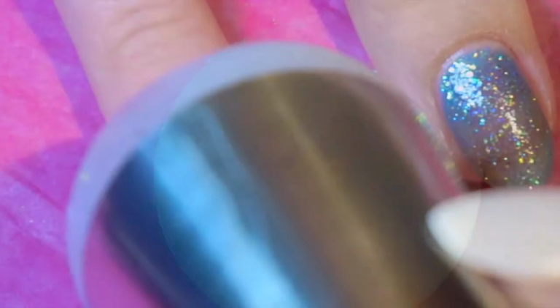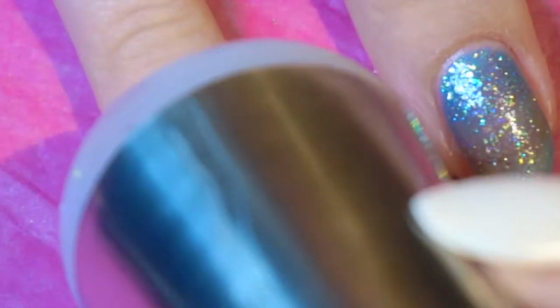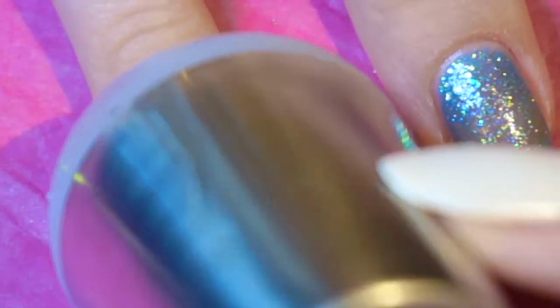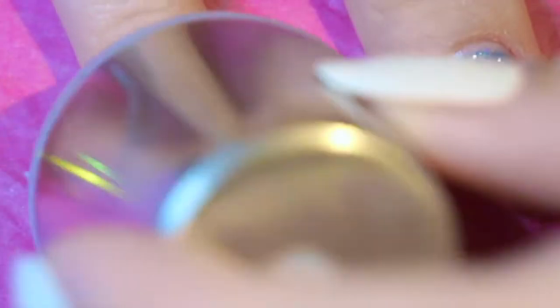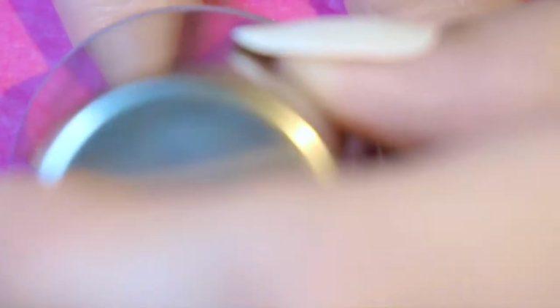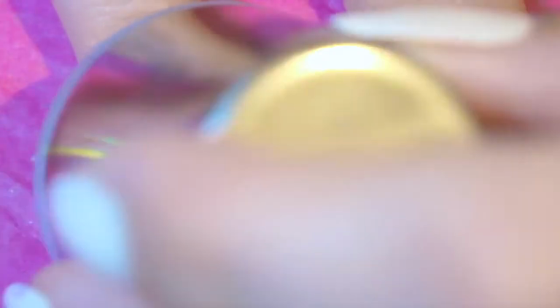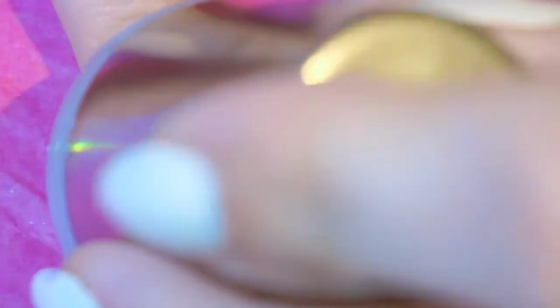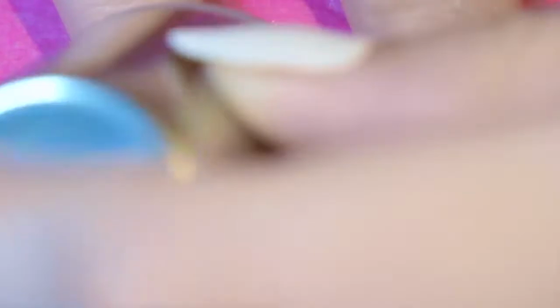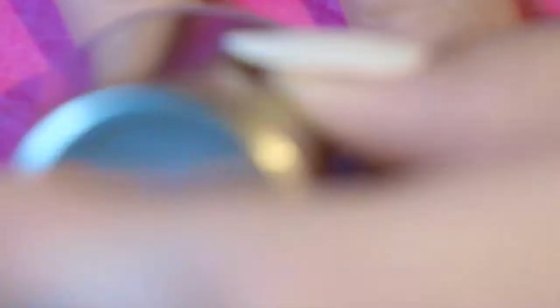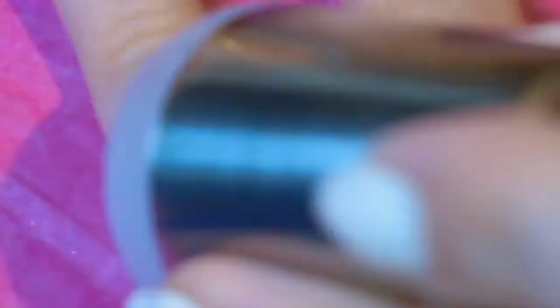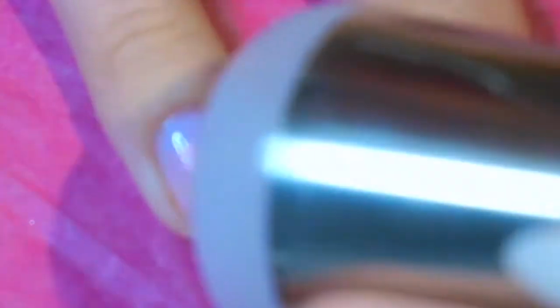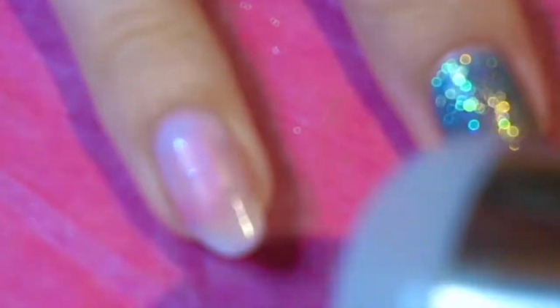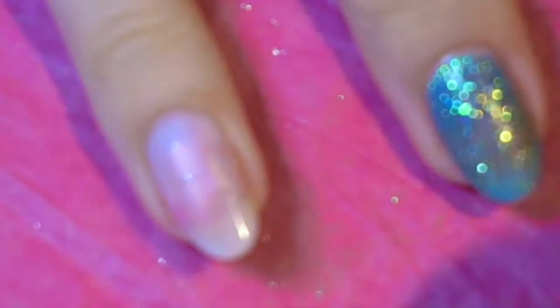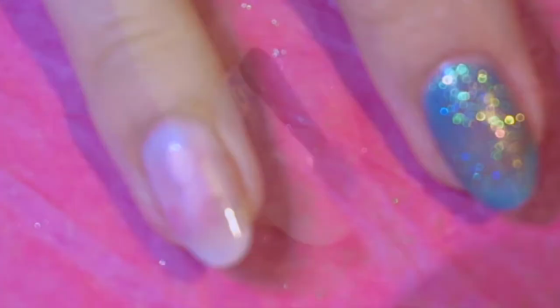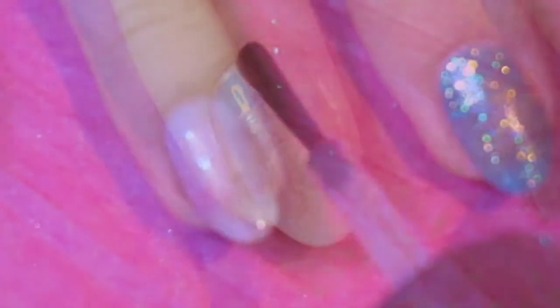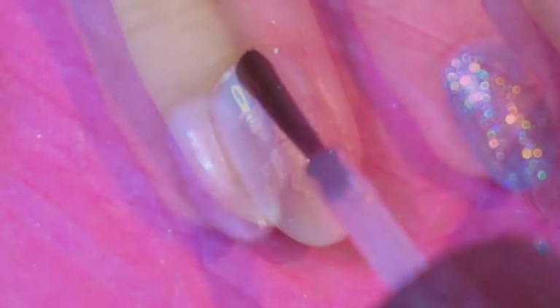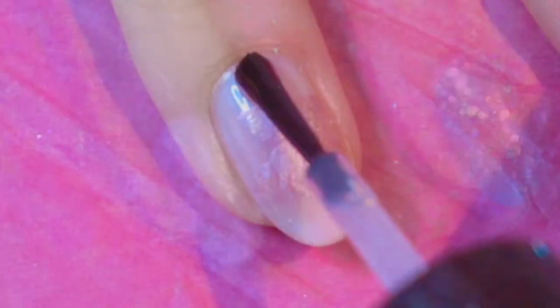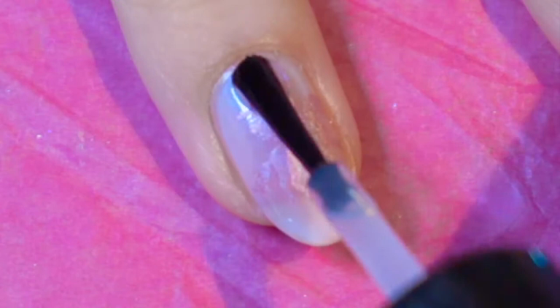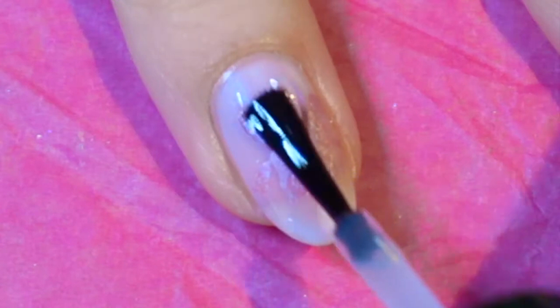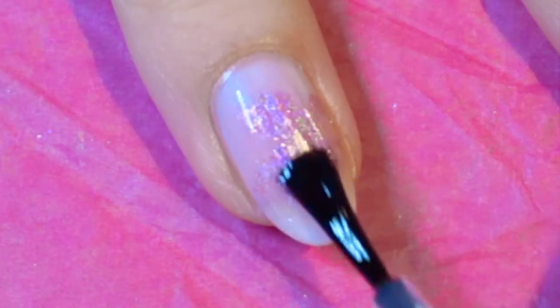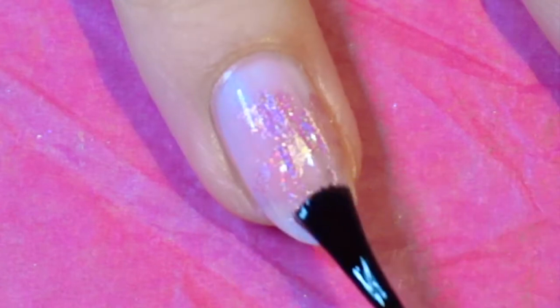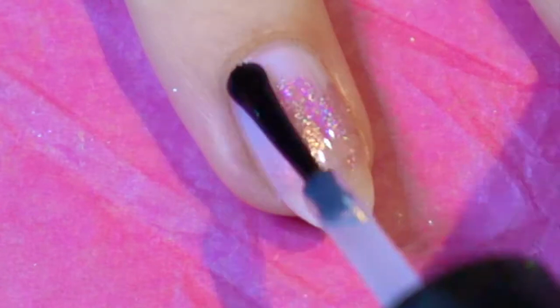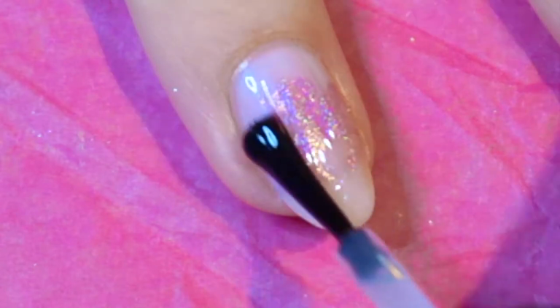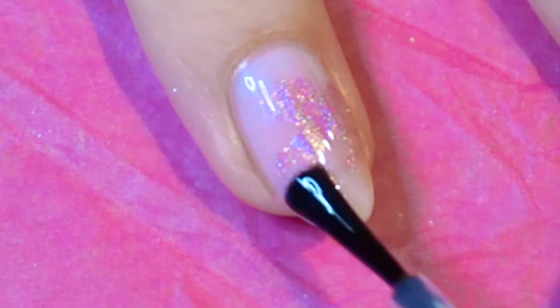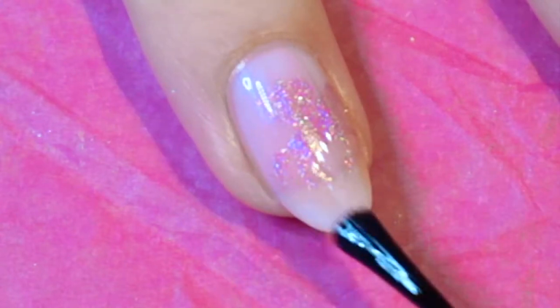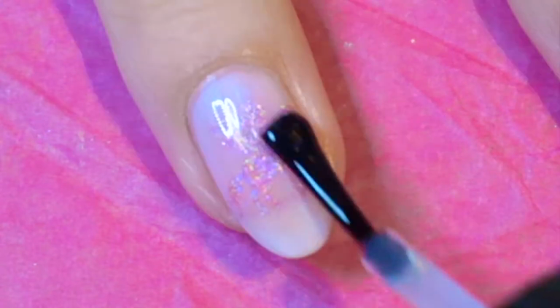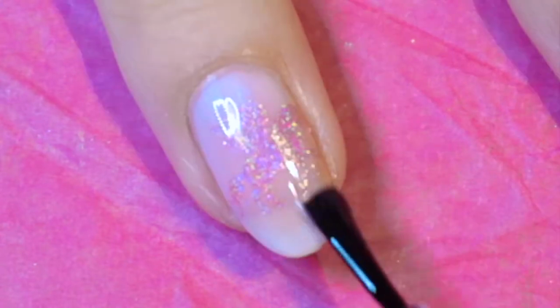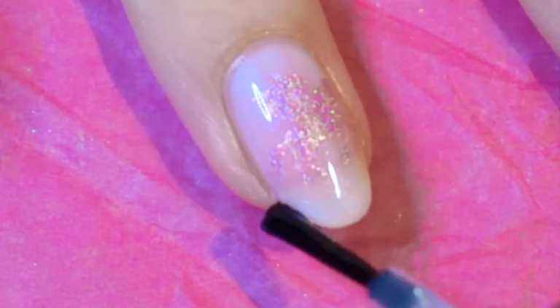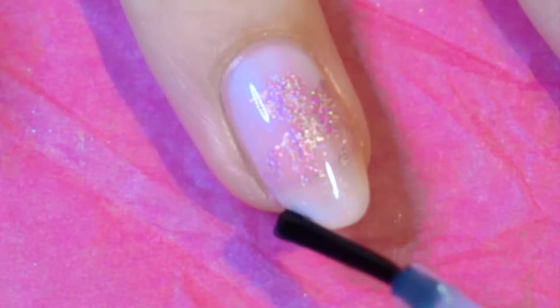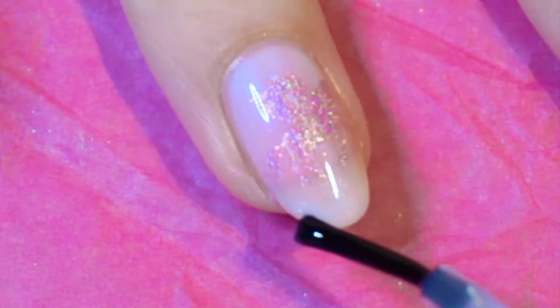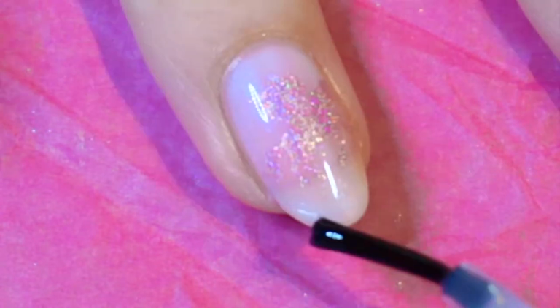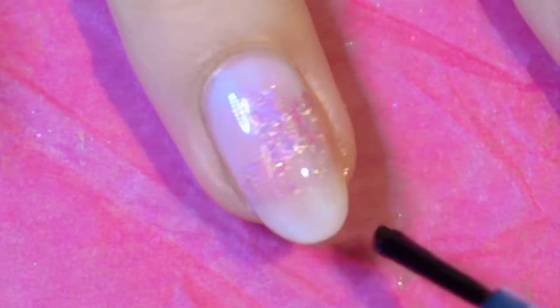Now this was a bit of a fail and that's my fault — it would have looked better on a darker base color.